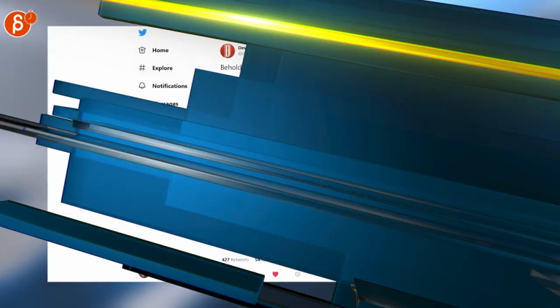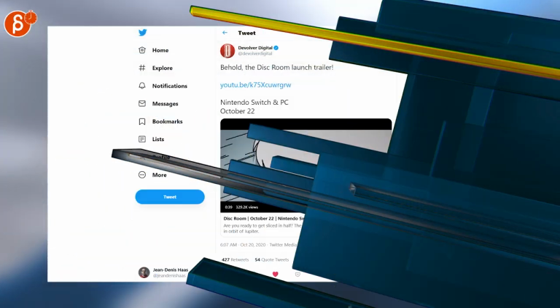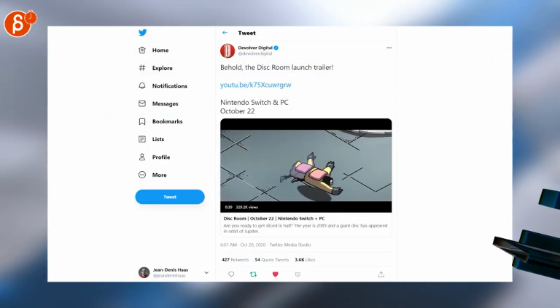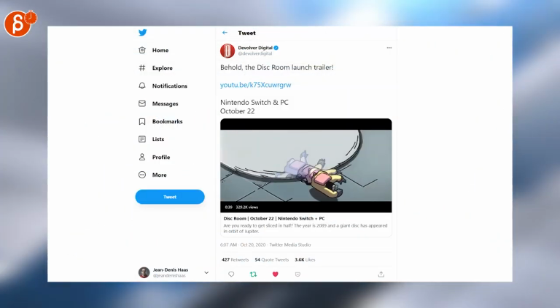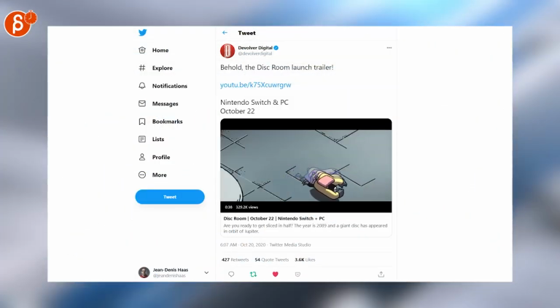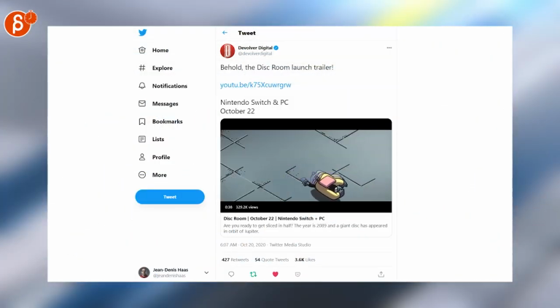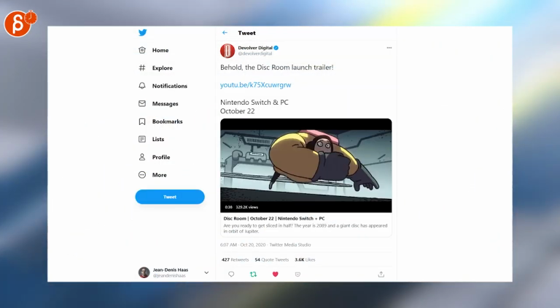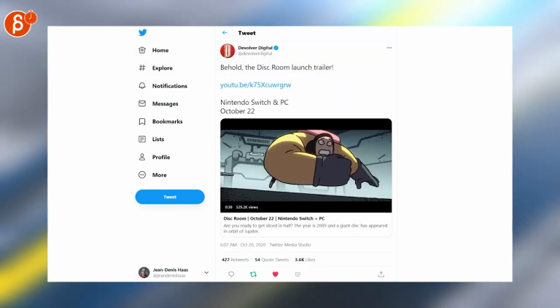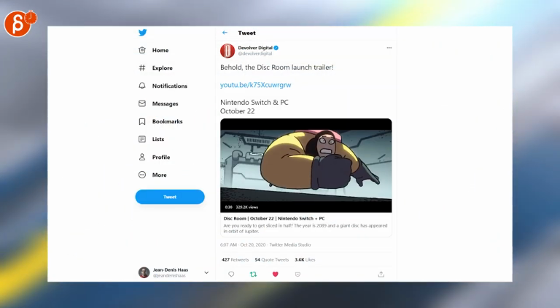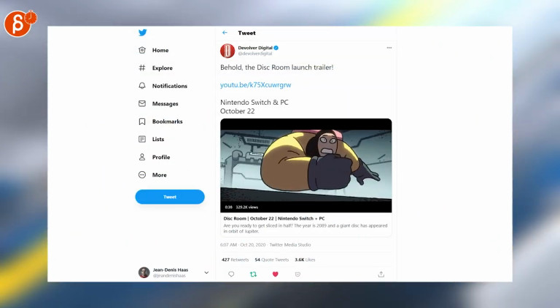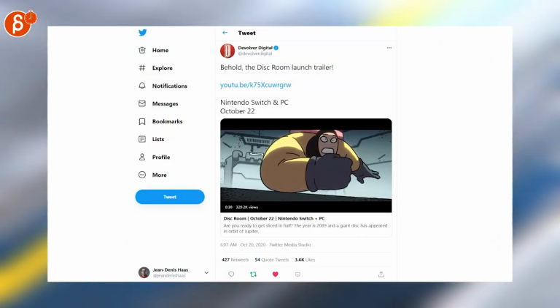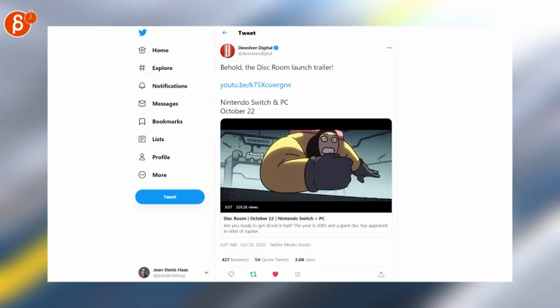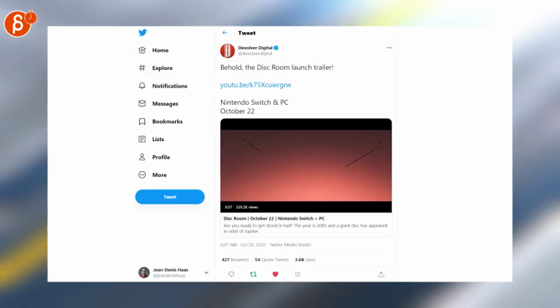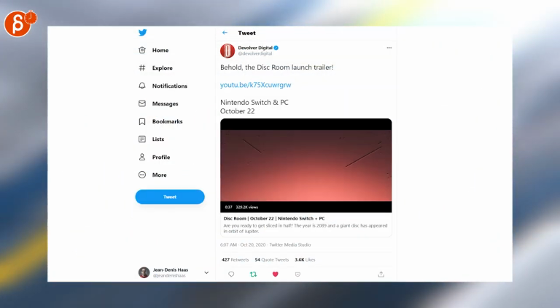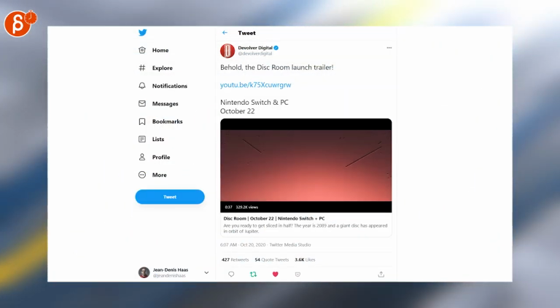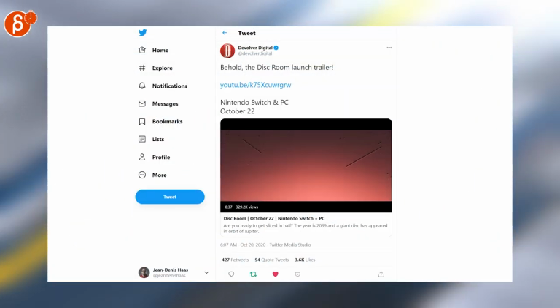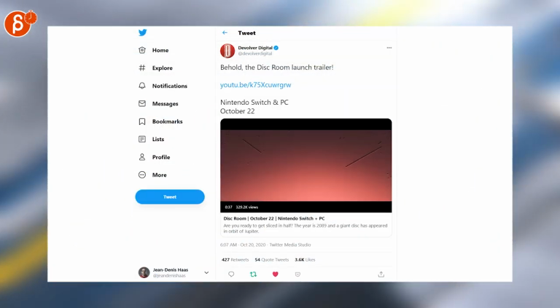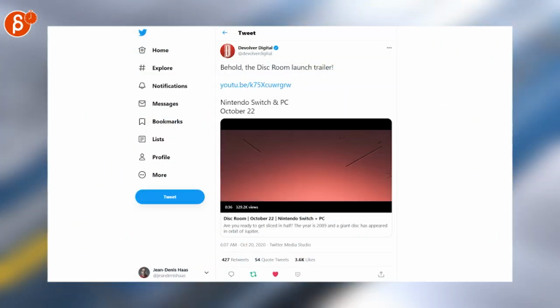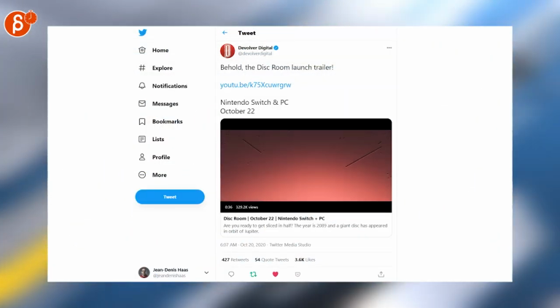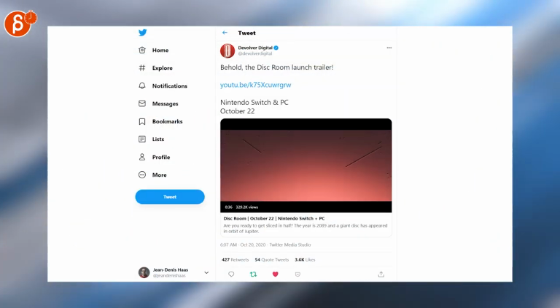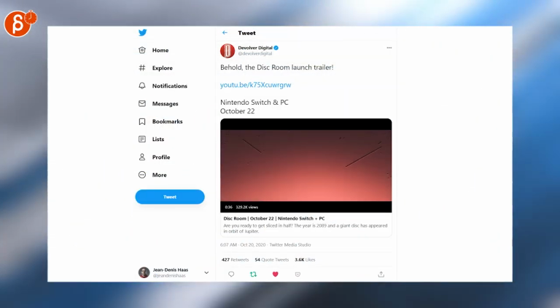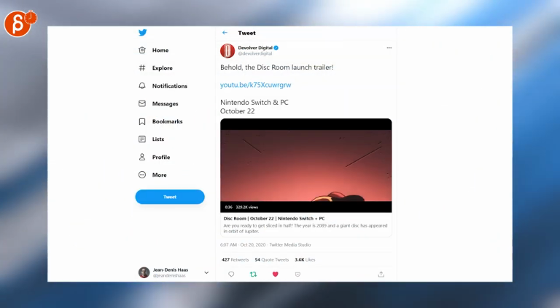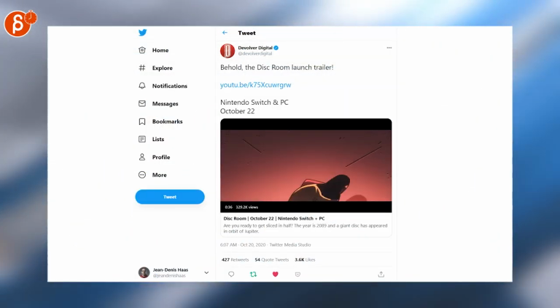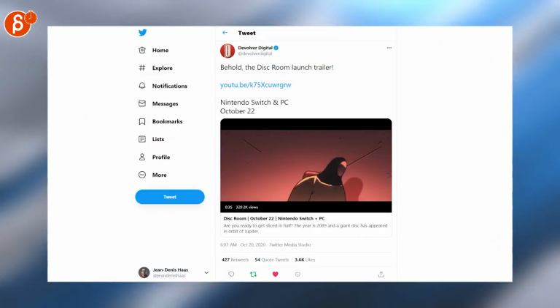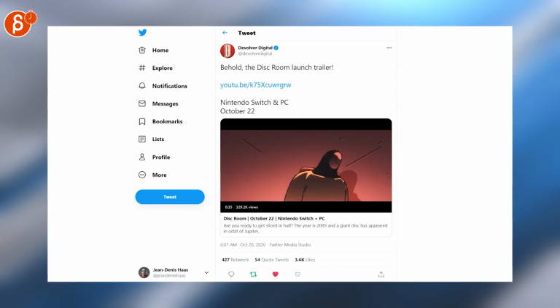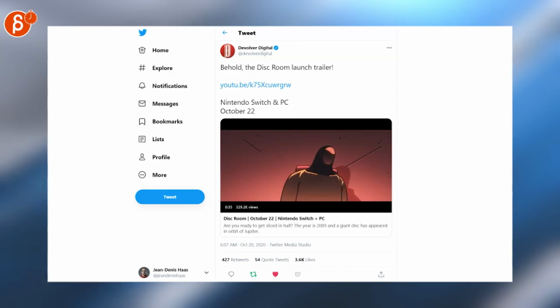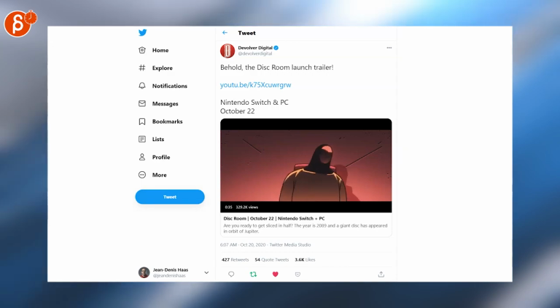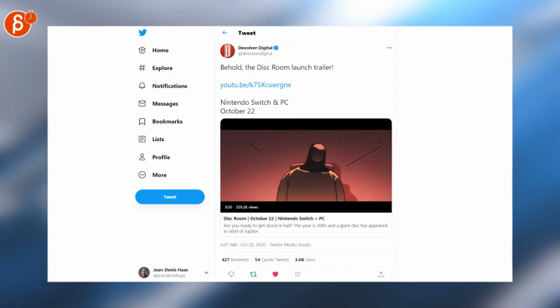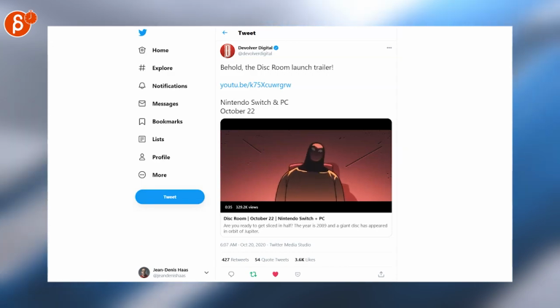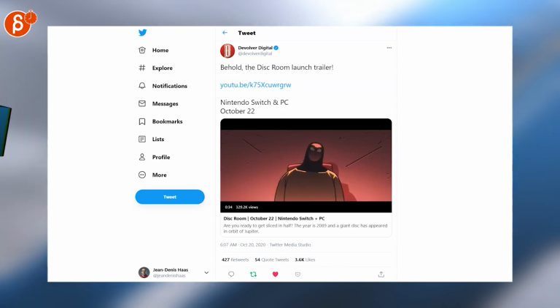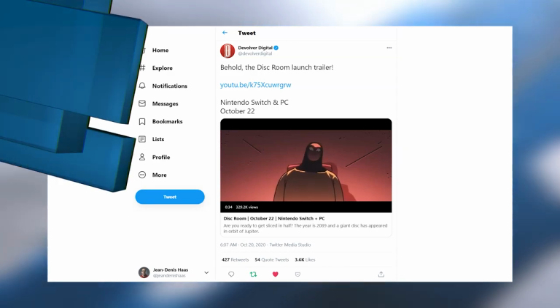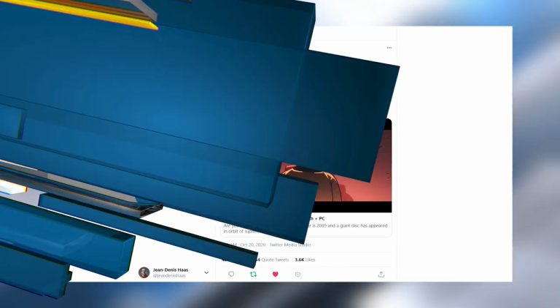This Room is a new game and it has a 2D trailer, which is gruesome and fantastic. Go check it out.